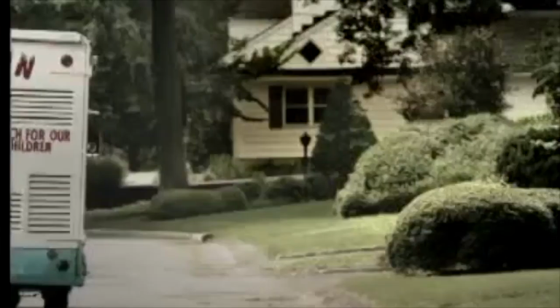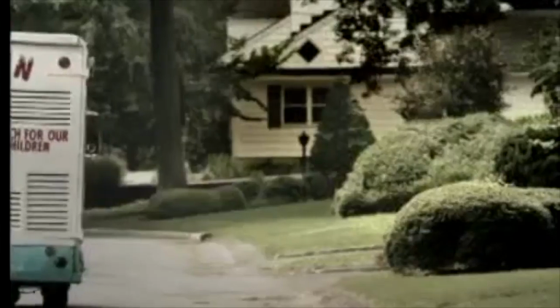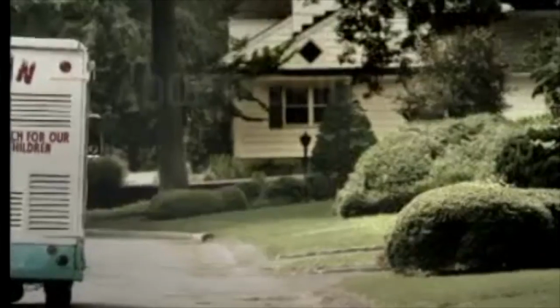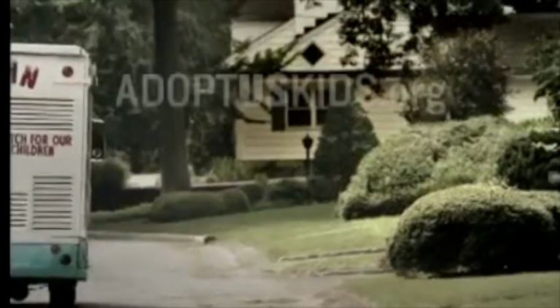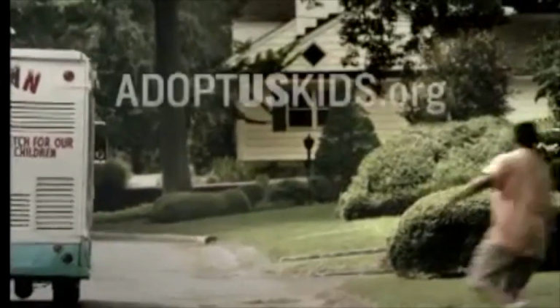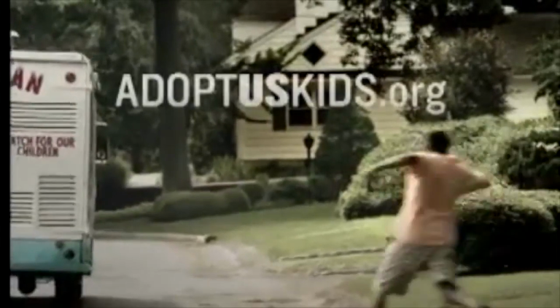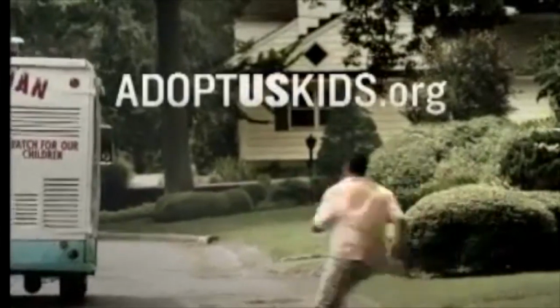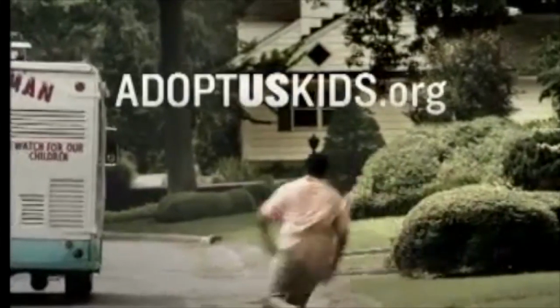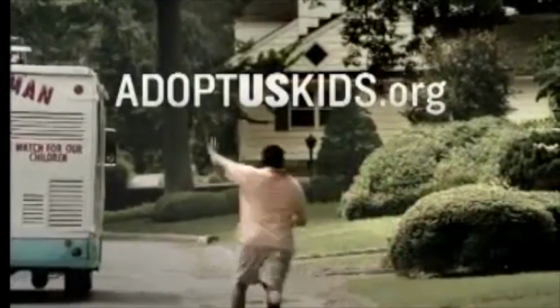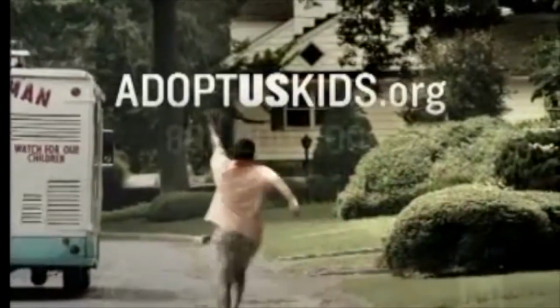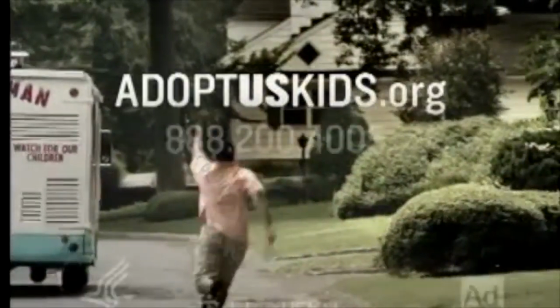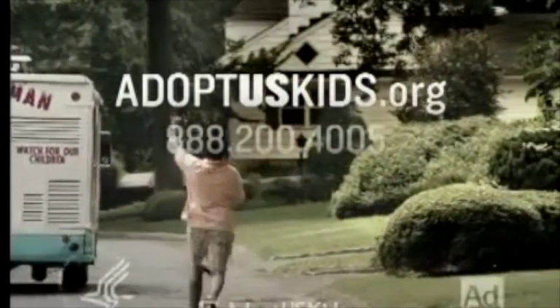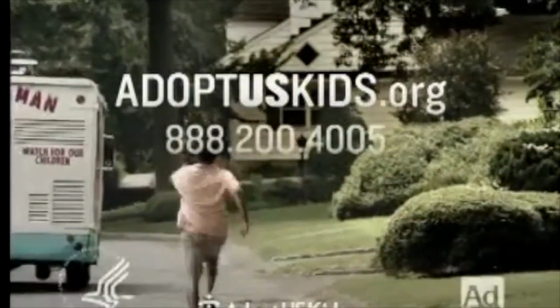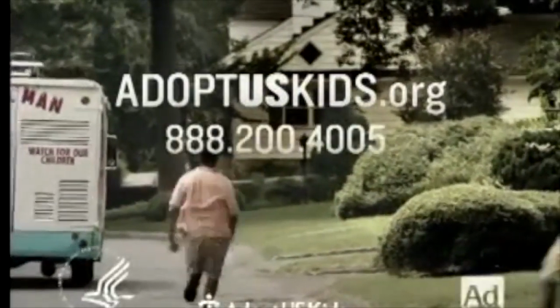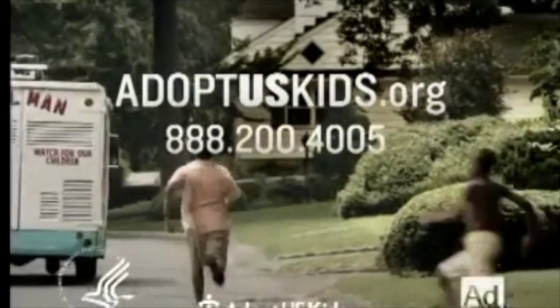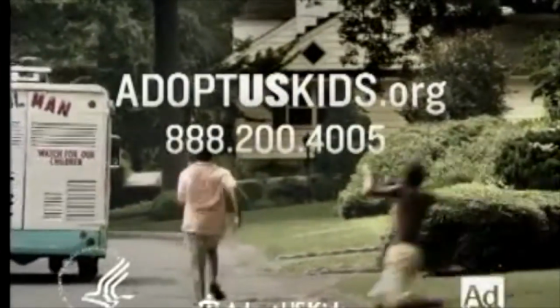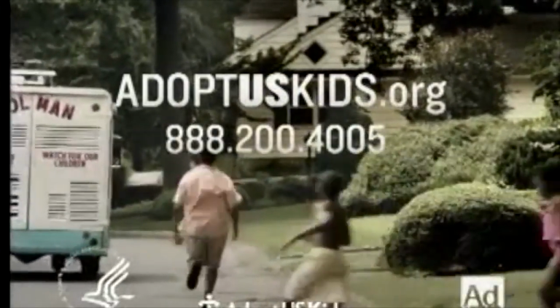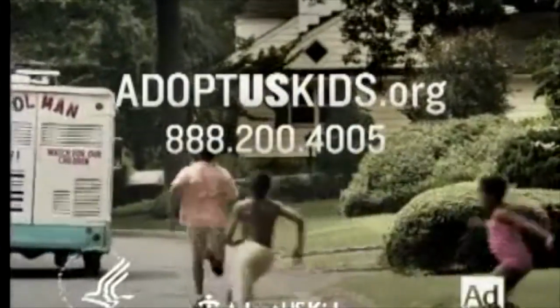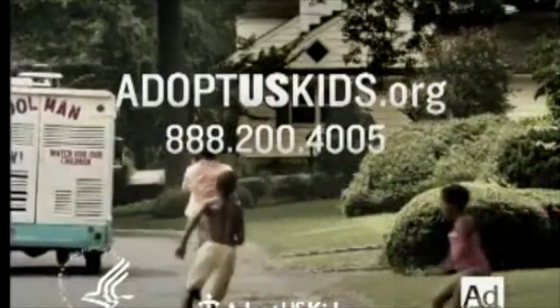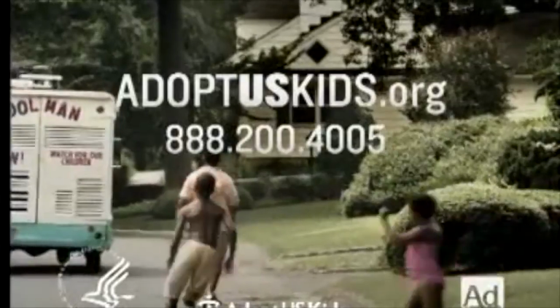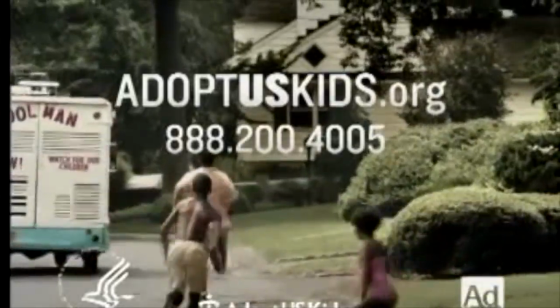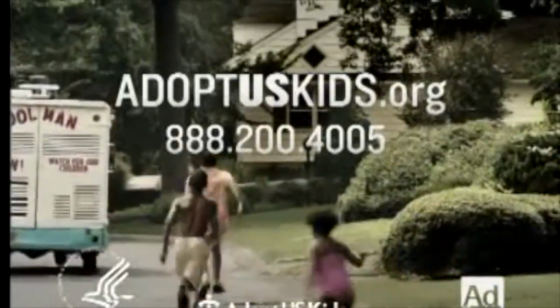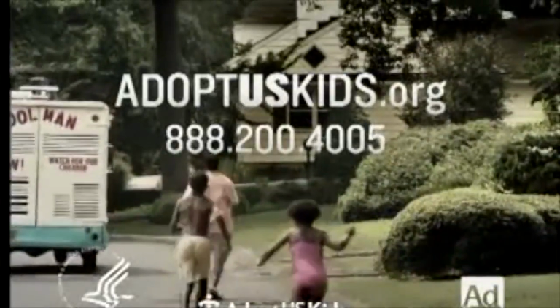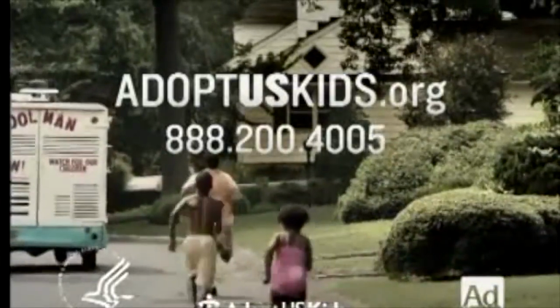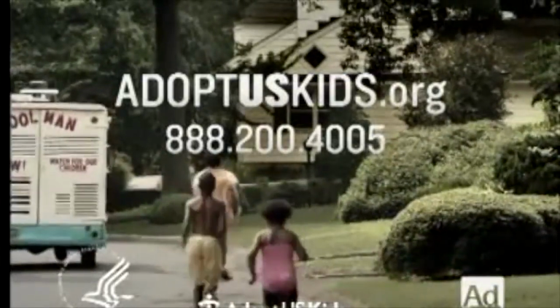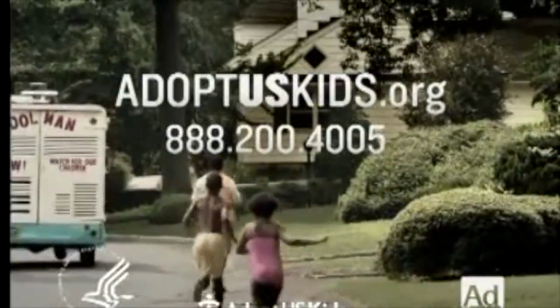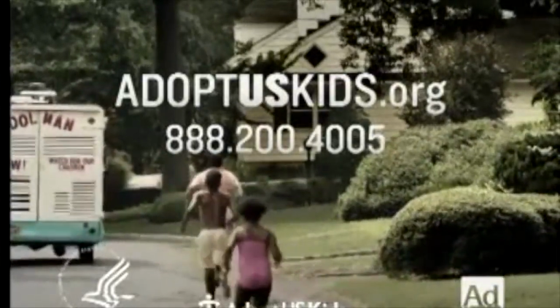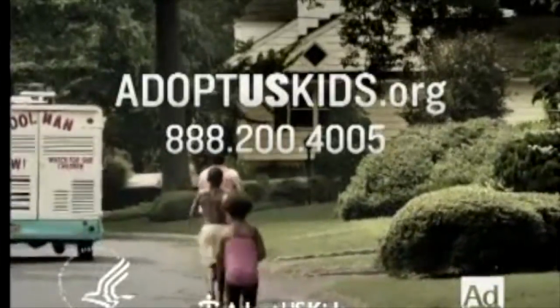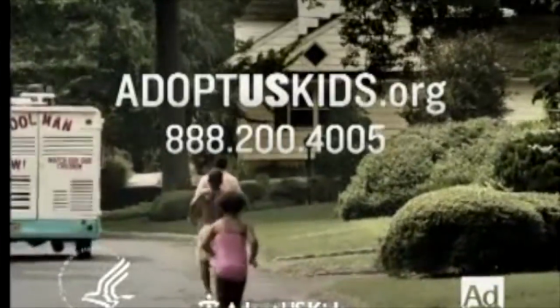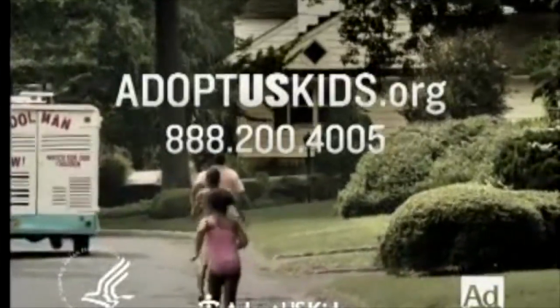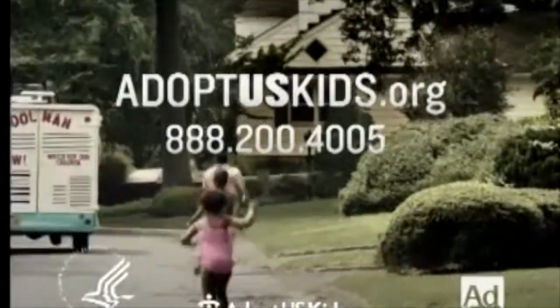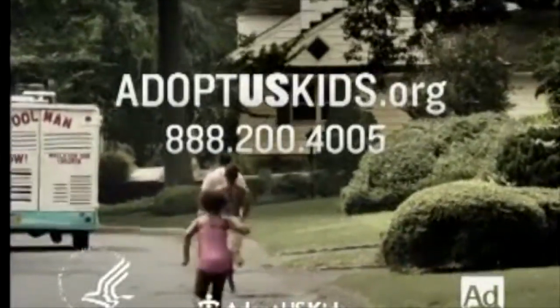You don't have to be perfect to be a perfect parent. There are thousands of children in foster care who will take you just as you are.